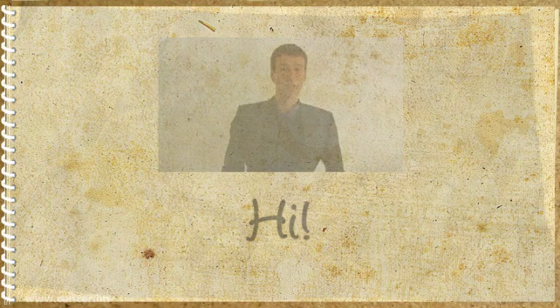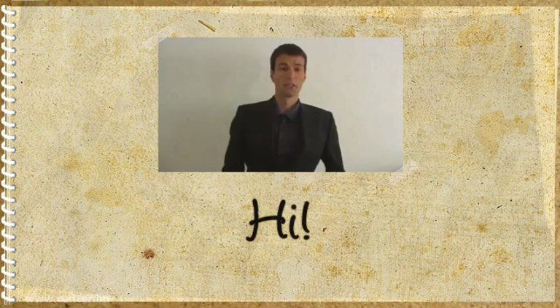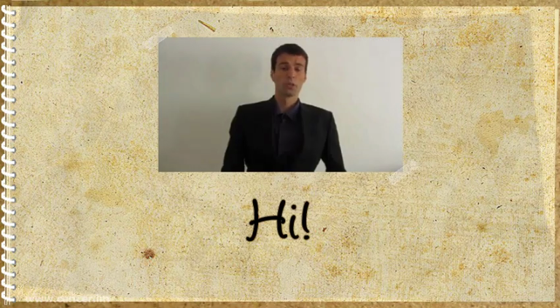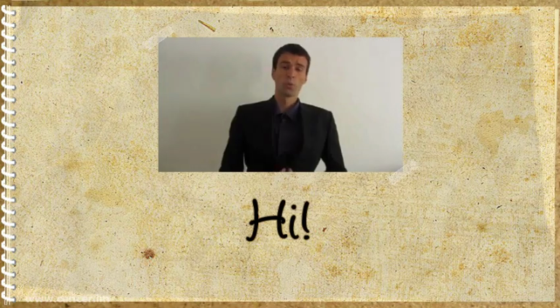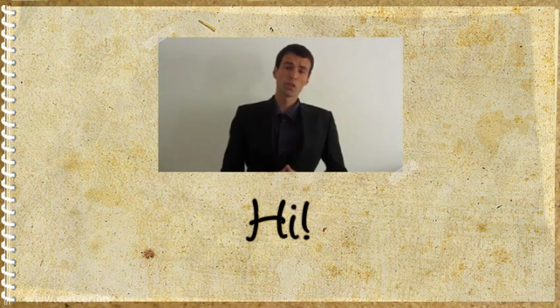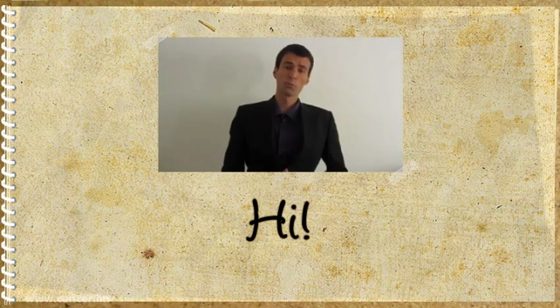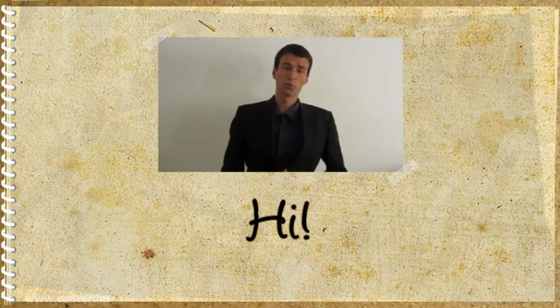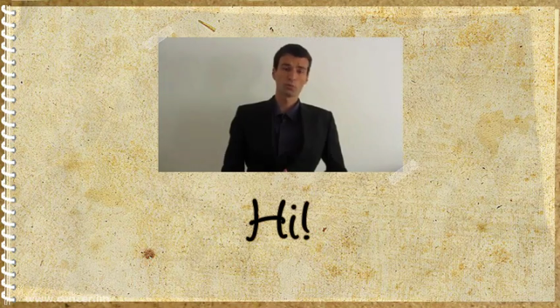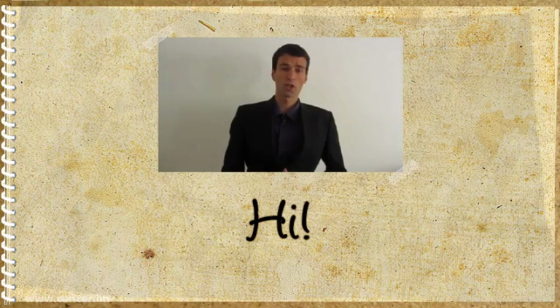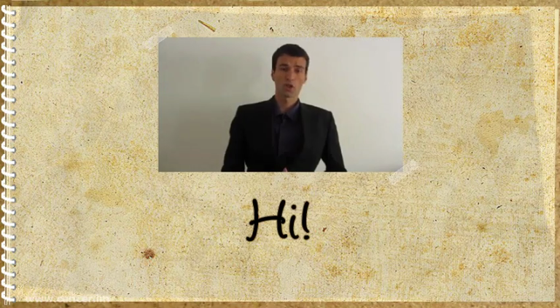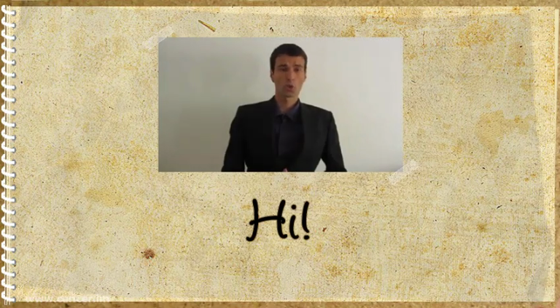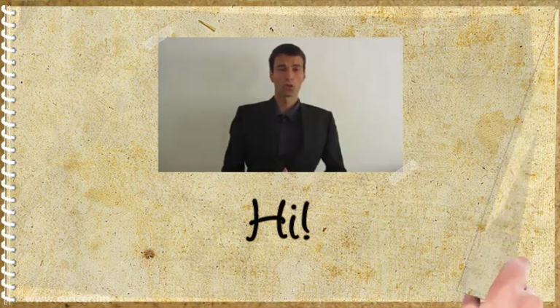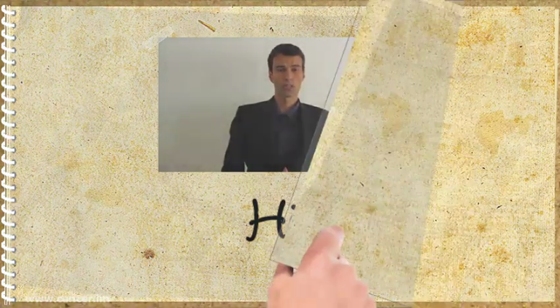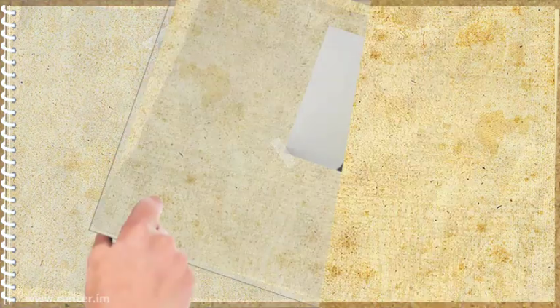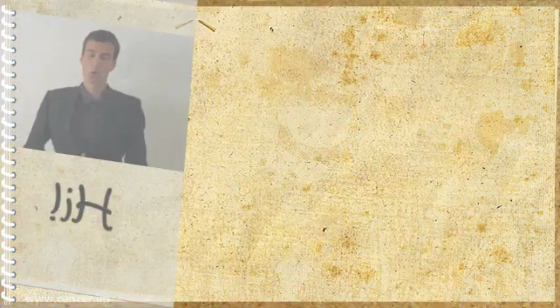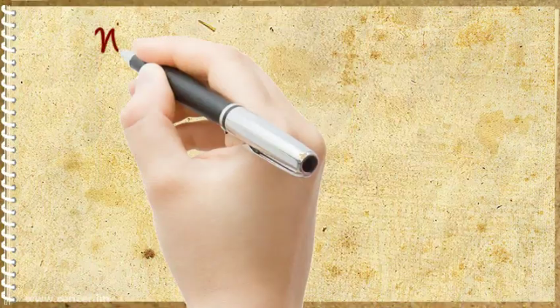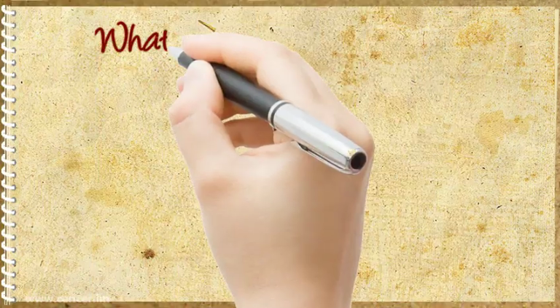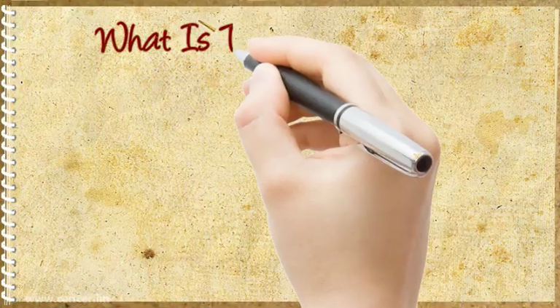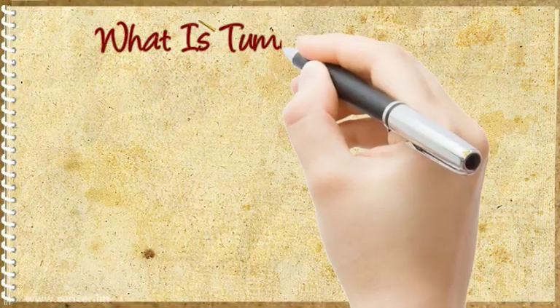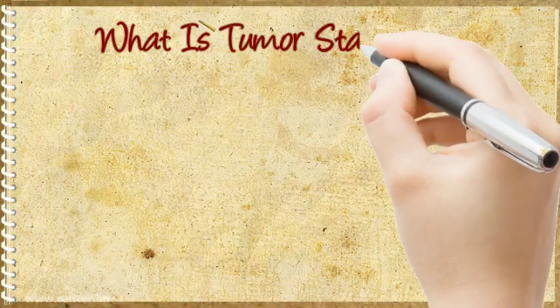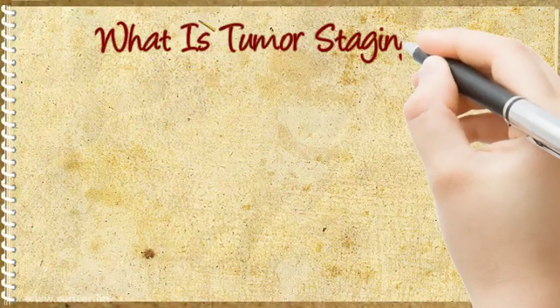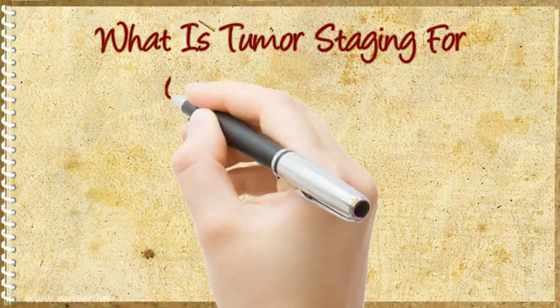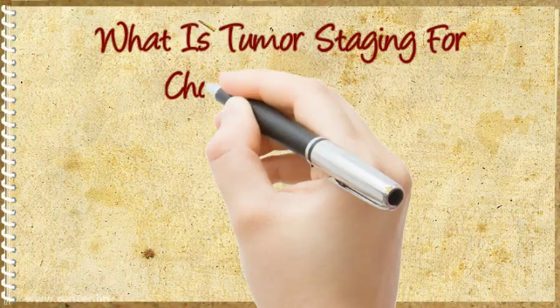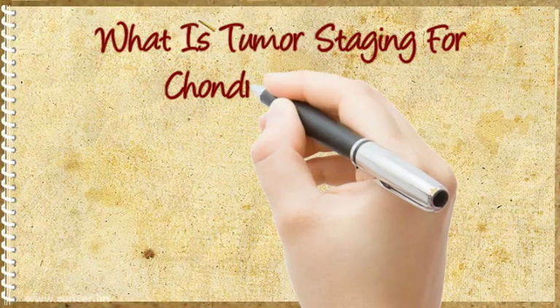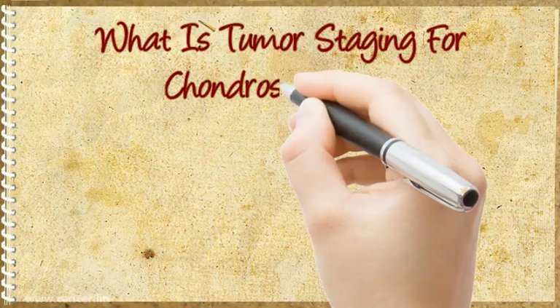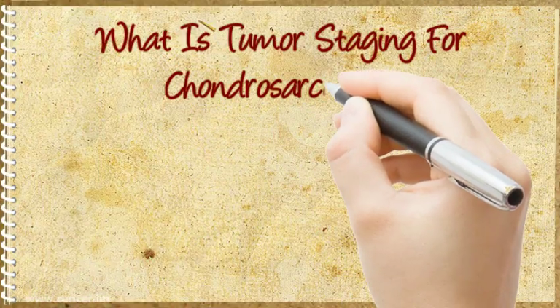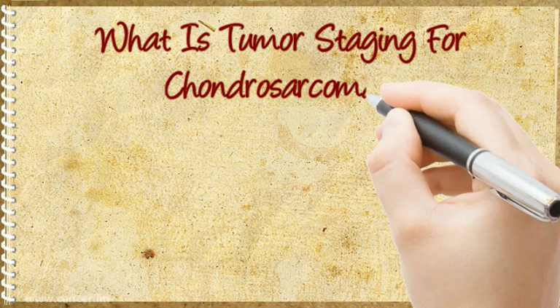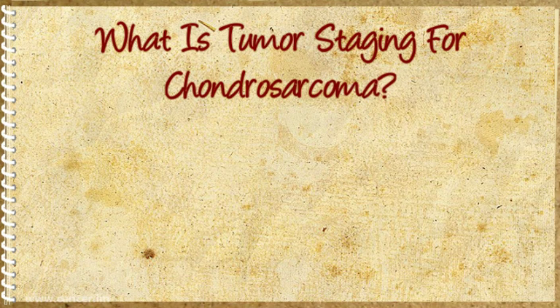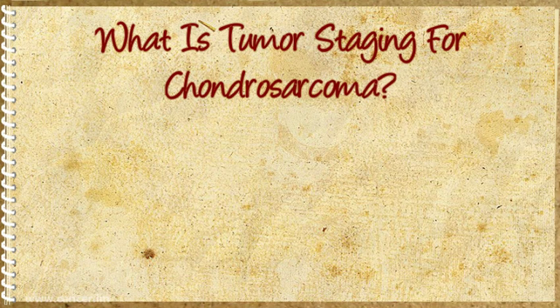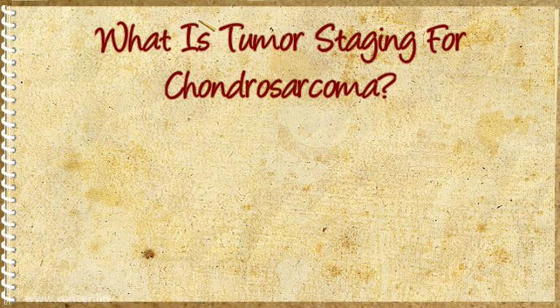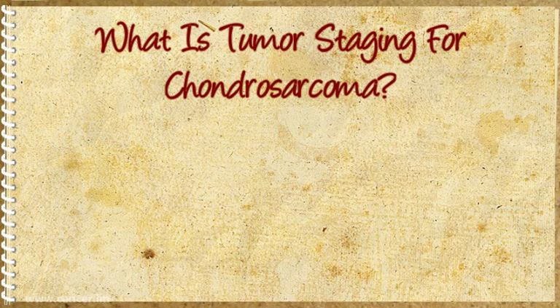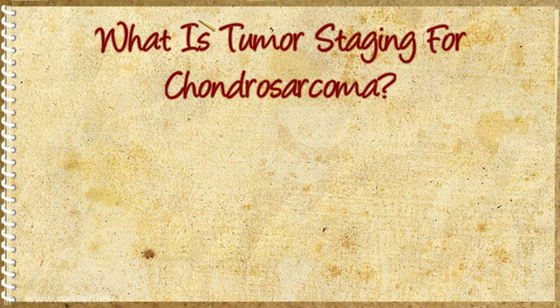Hi! Welcome to my short video on what is tumor staging for Chondrosarcoma.